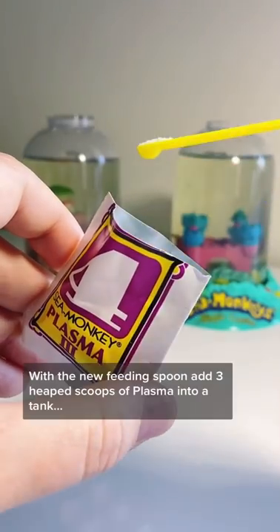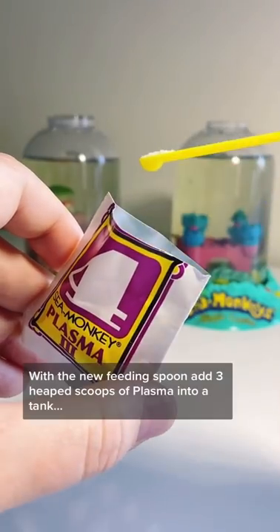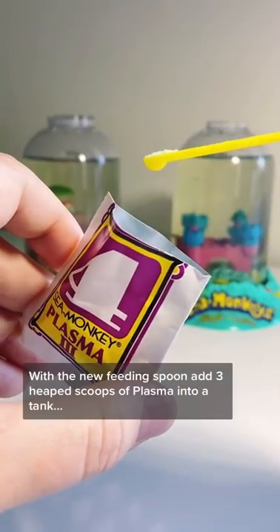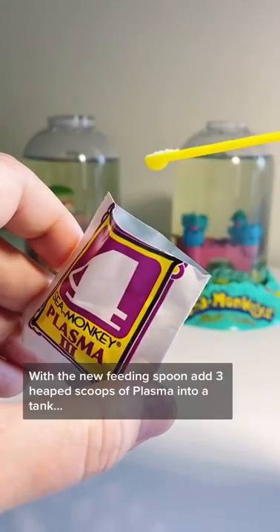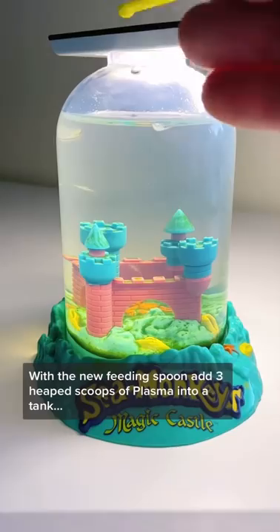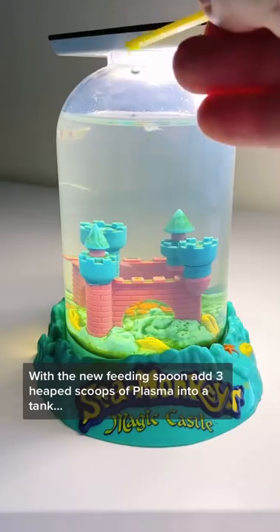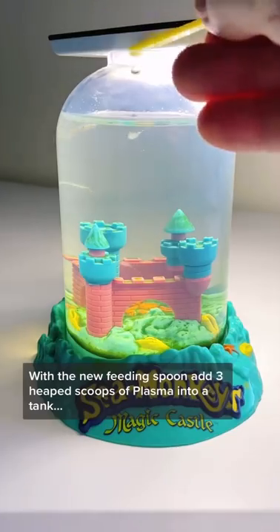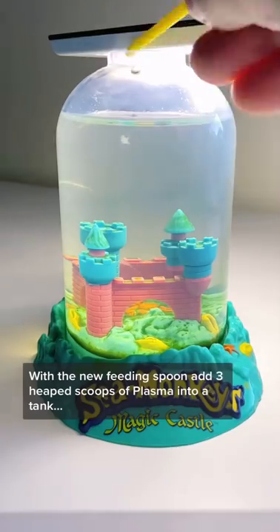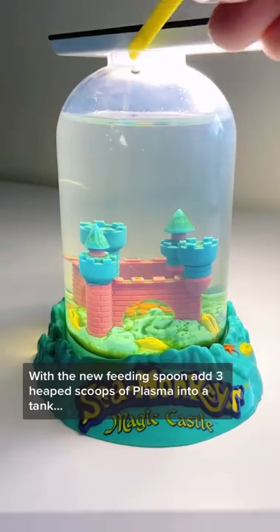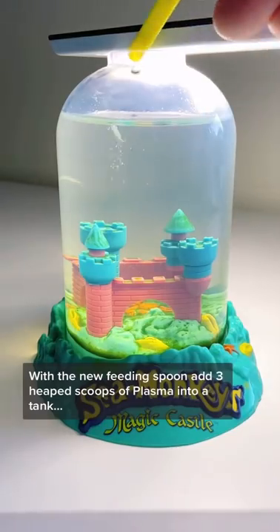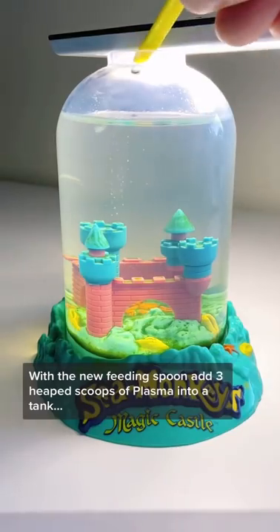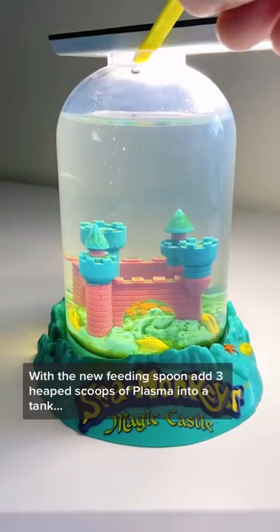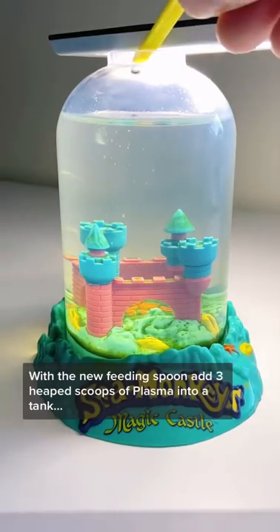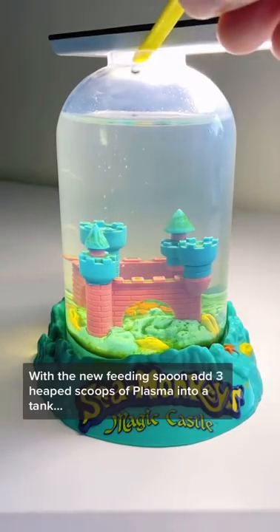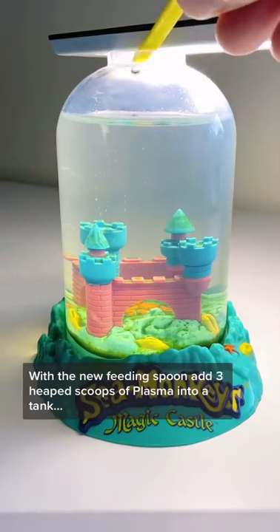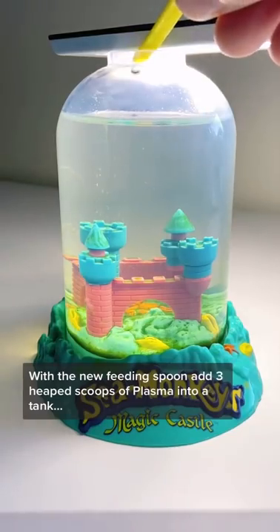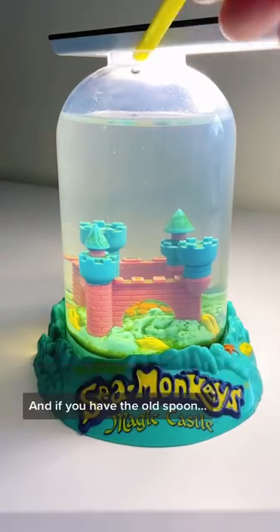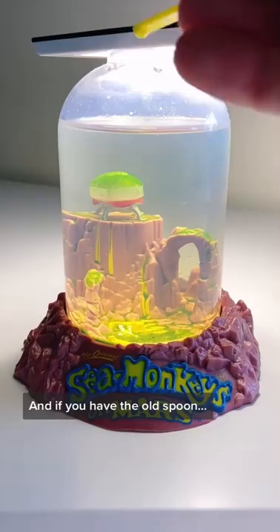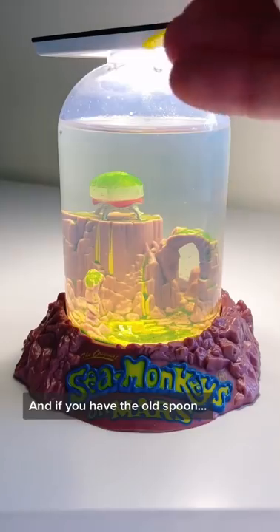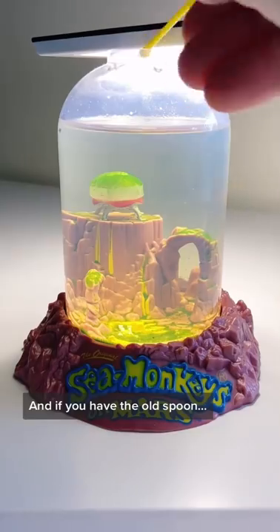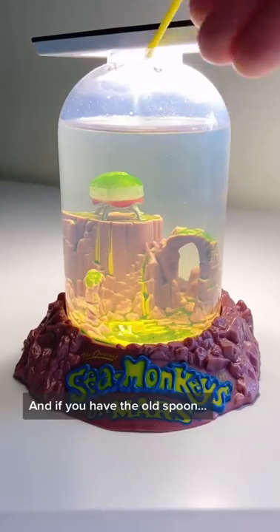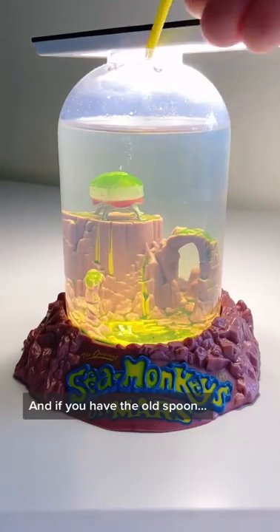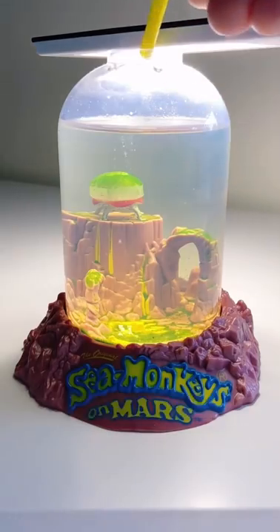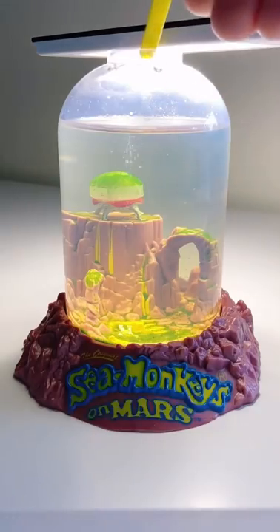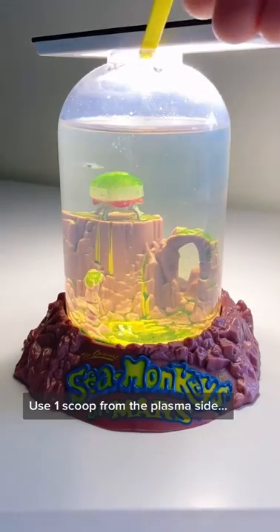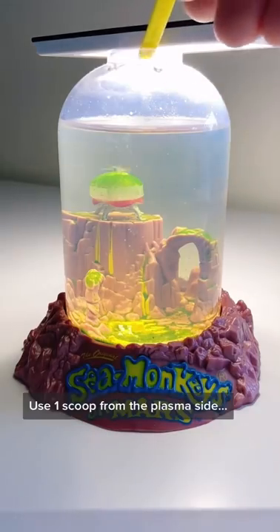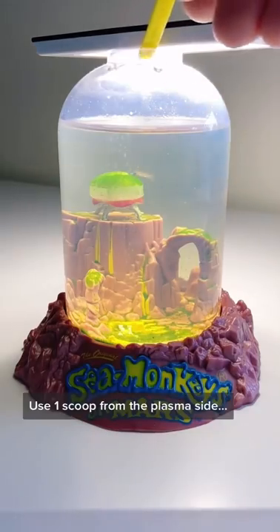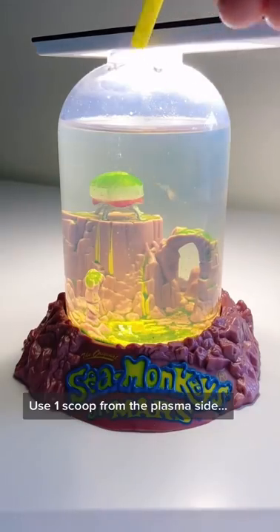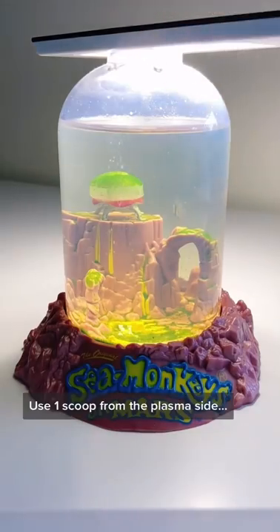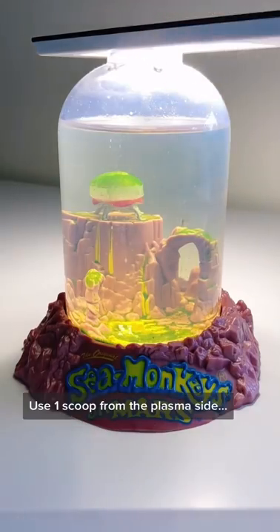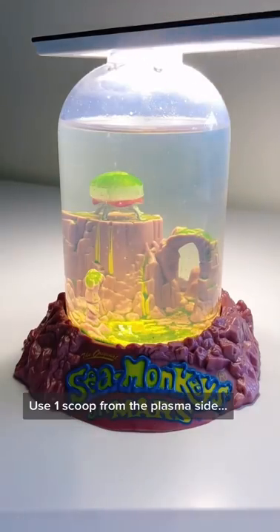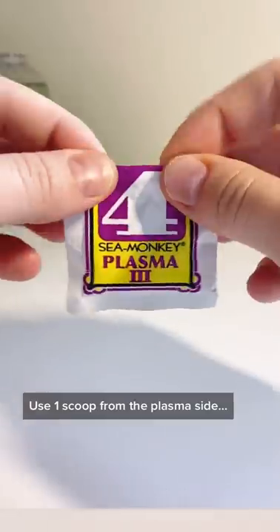With the new feeding spoon, add three heaped scoops of plasma into your tank. And if you have the old spoon, use one scoop from the plasma side.